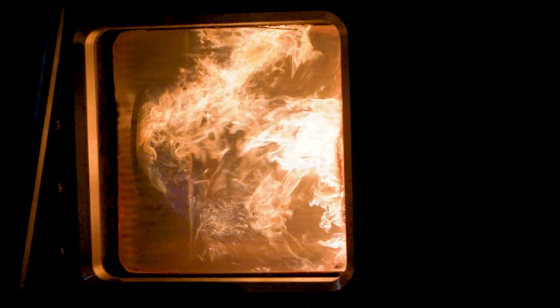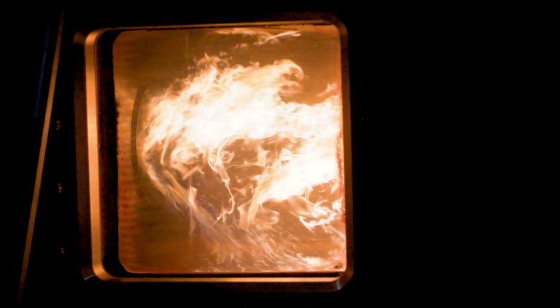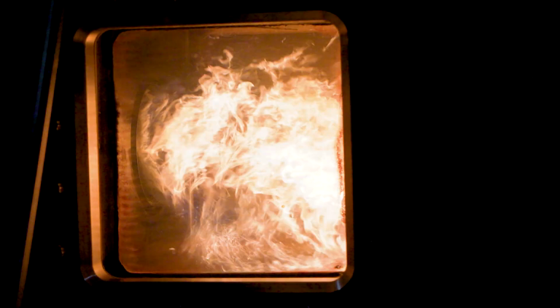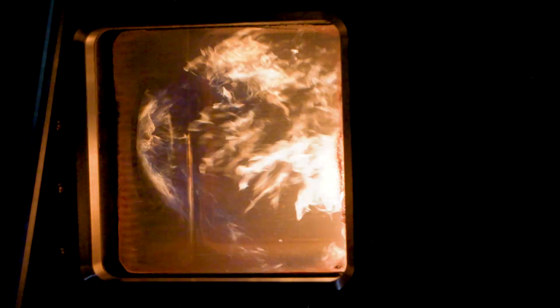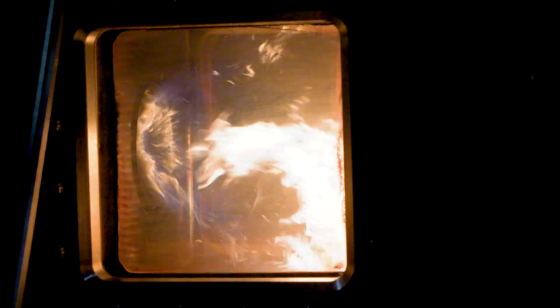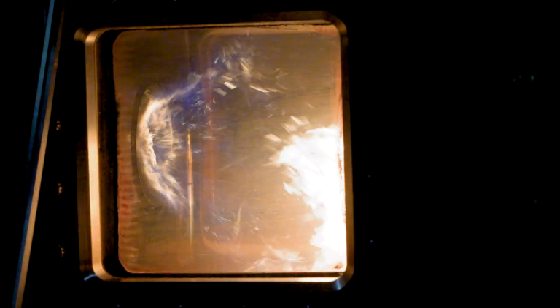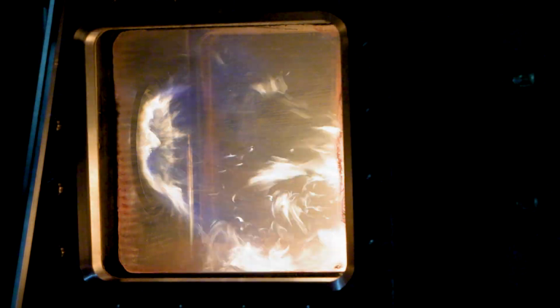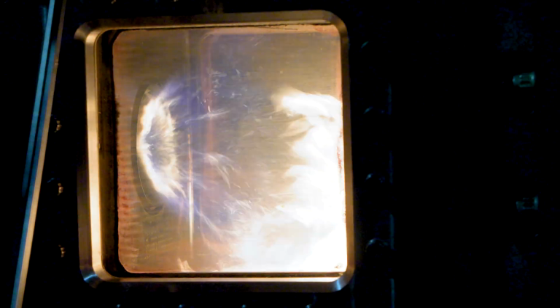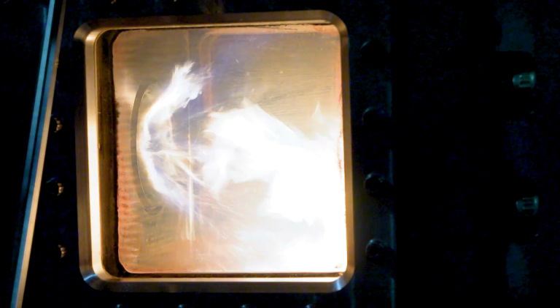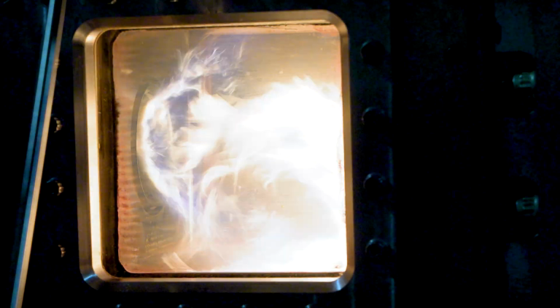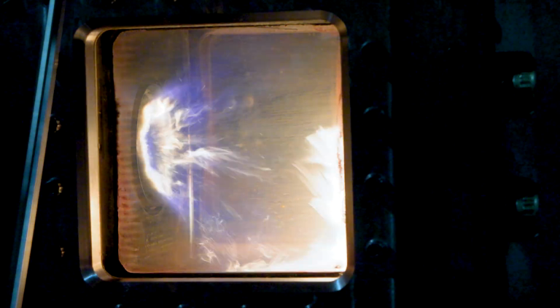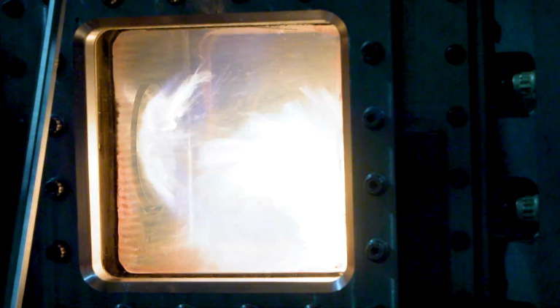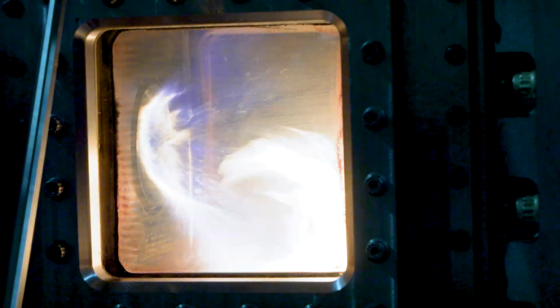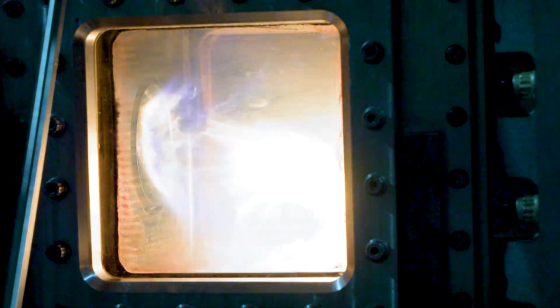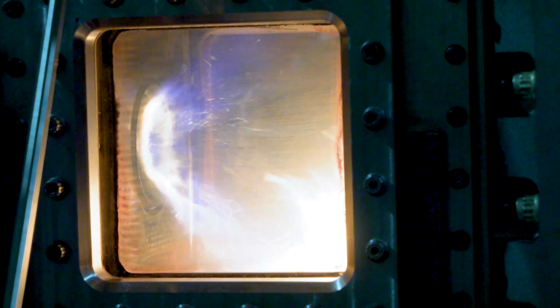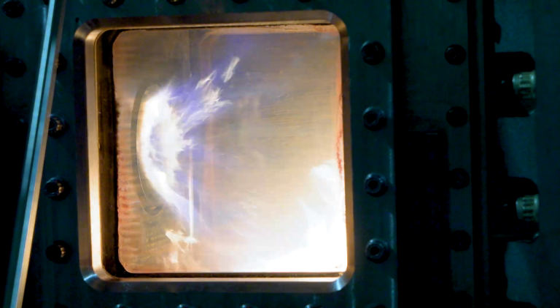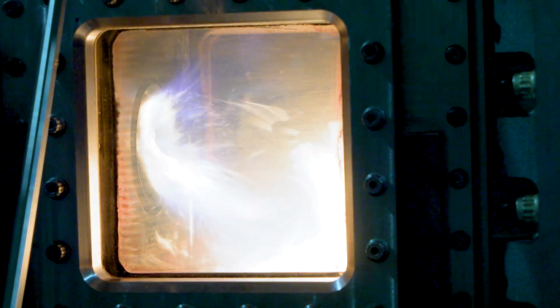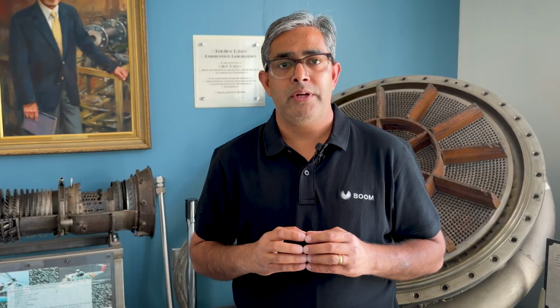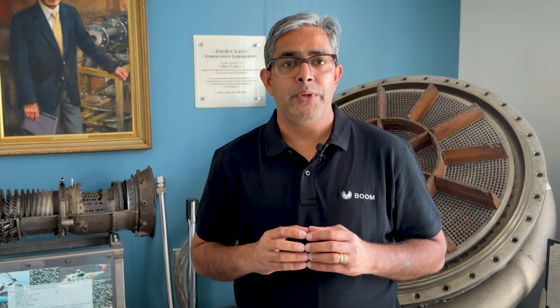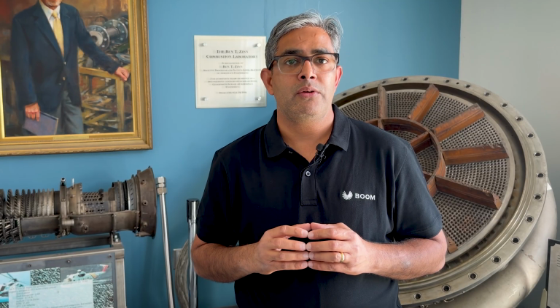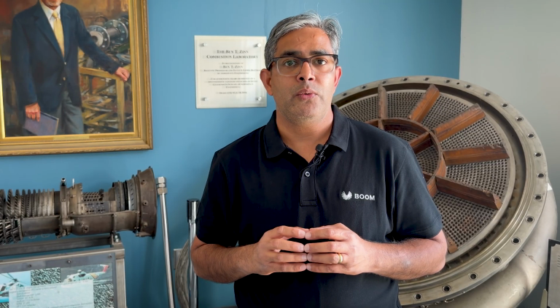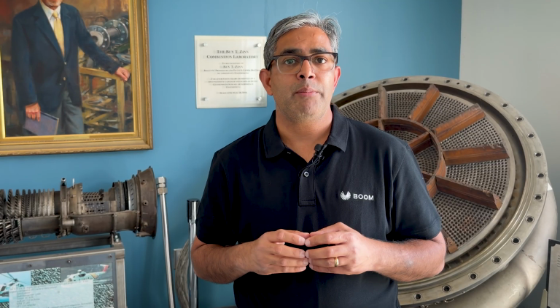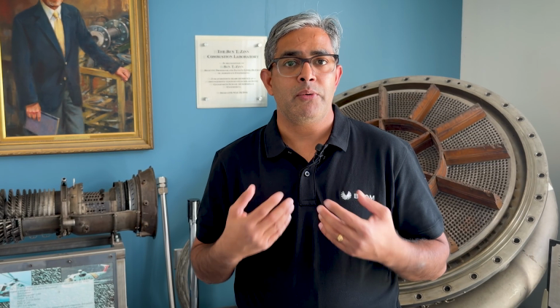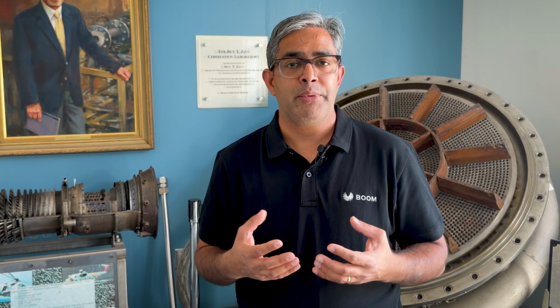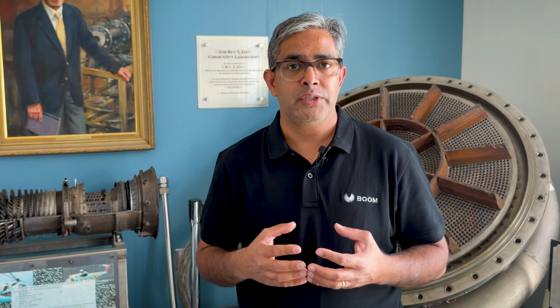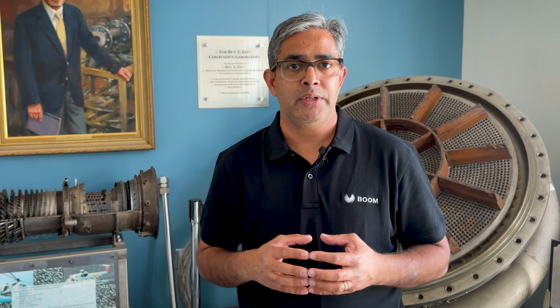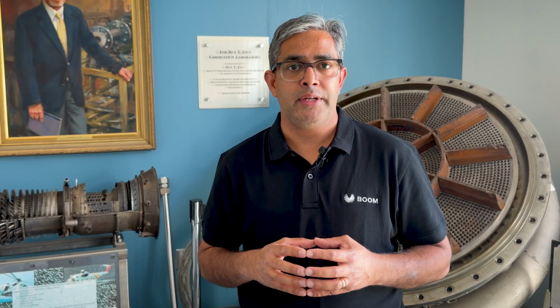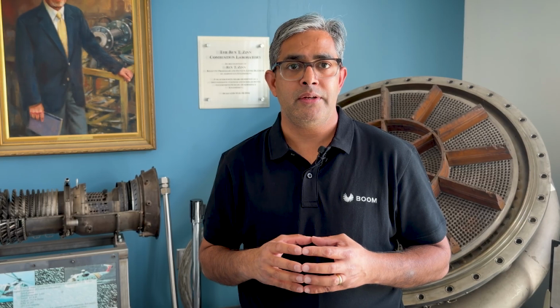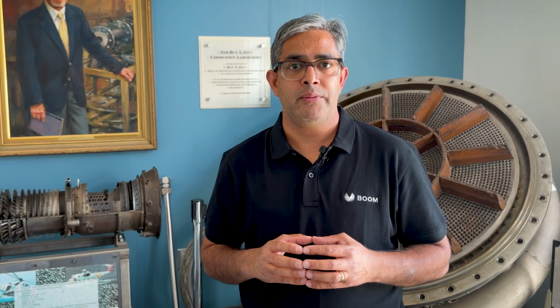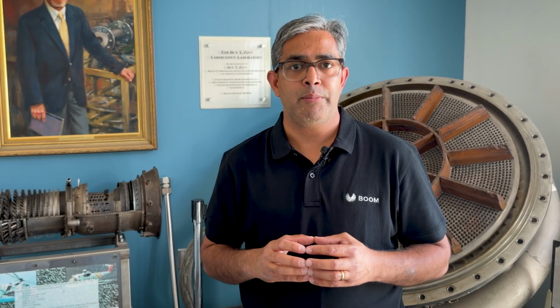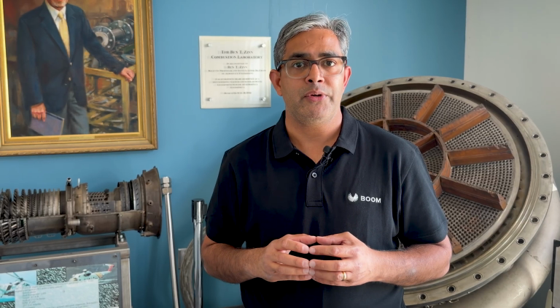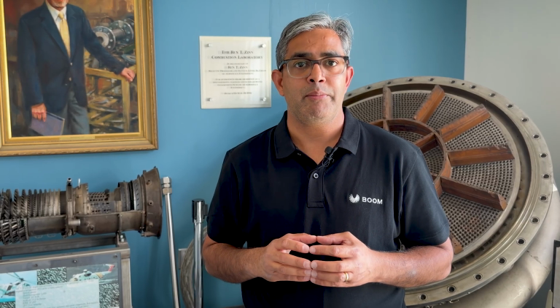This is just the very preliminary step in the testing where we are. We are going to ramp up on pressure and ramp up on temperature.